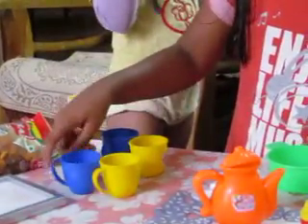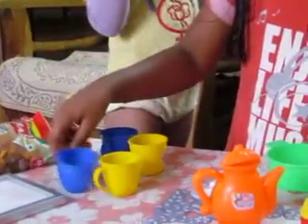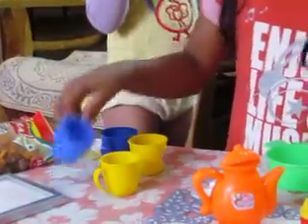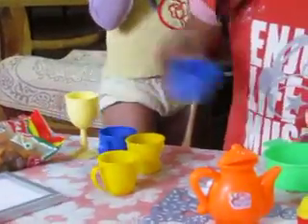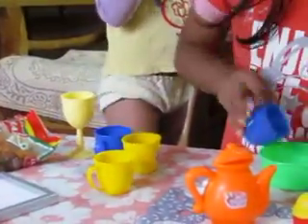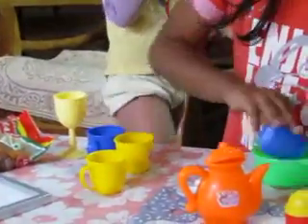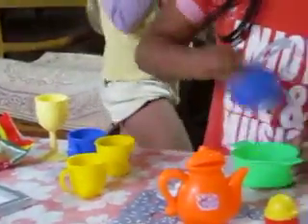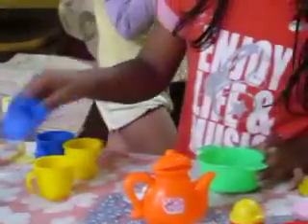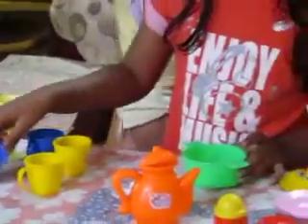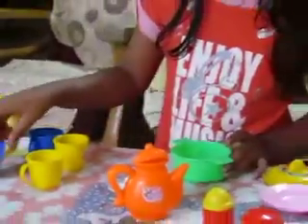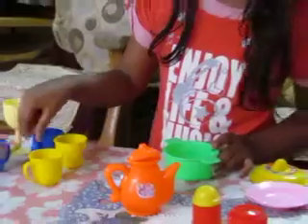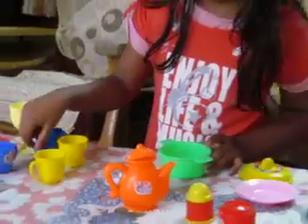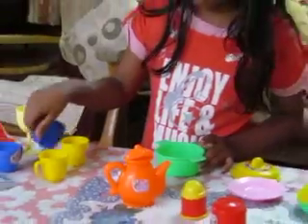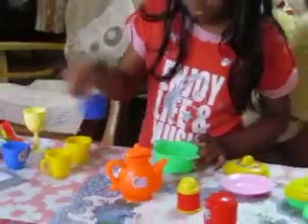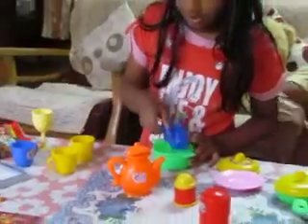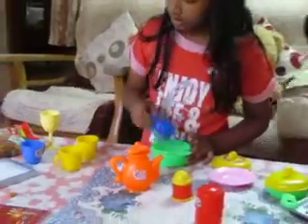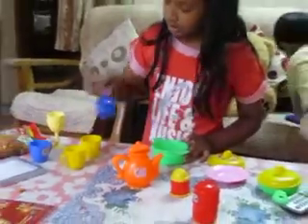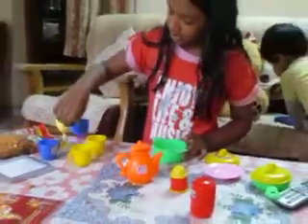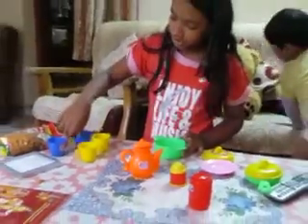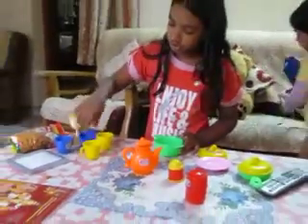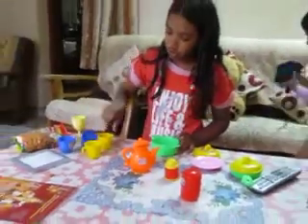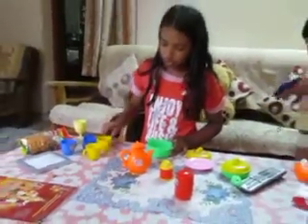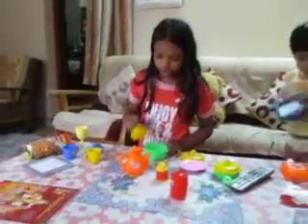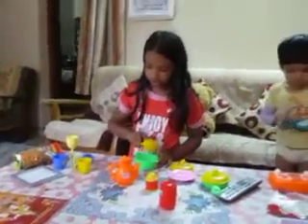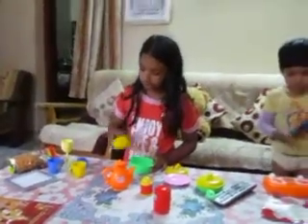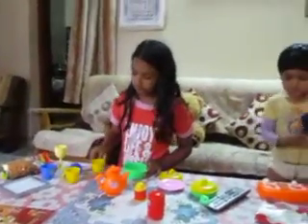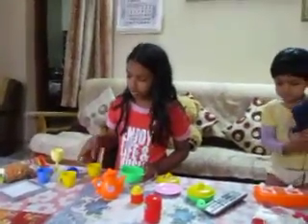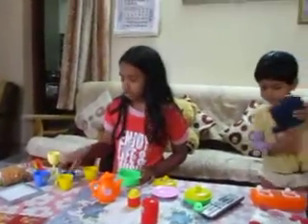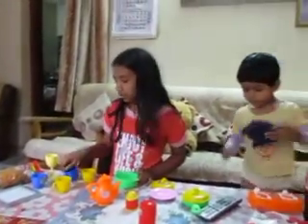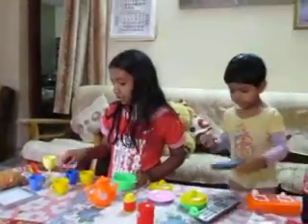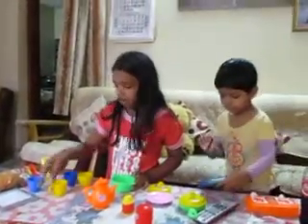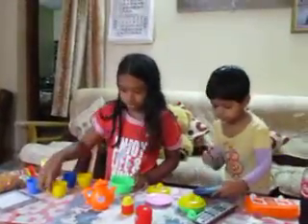So you can pour anything at any time. There is no order. You need to go in order.